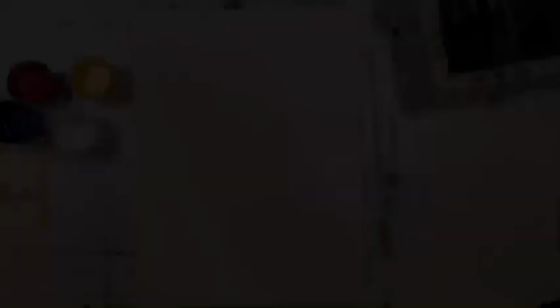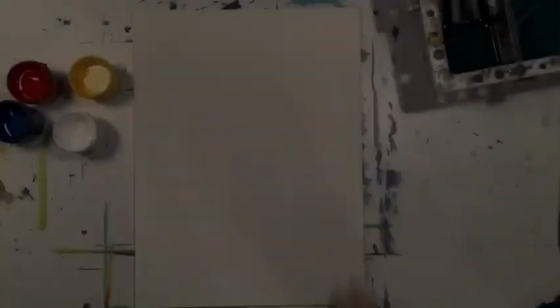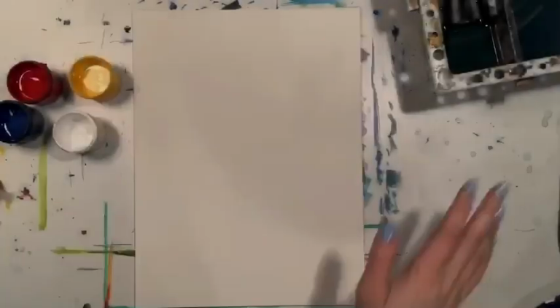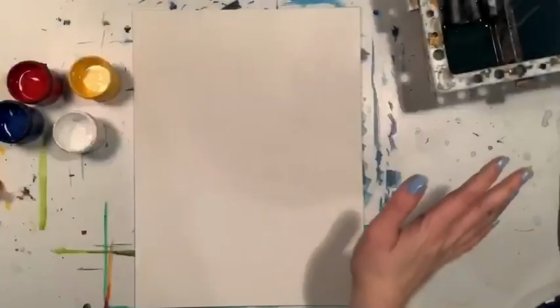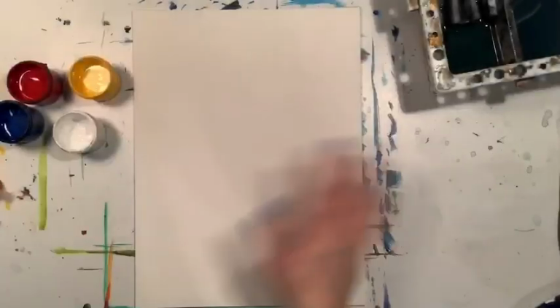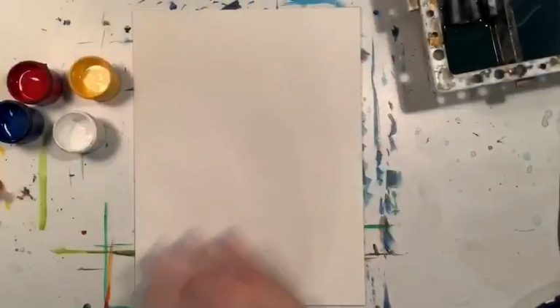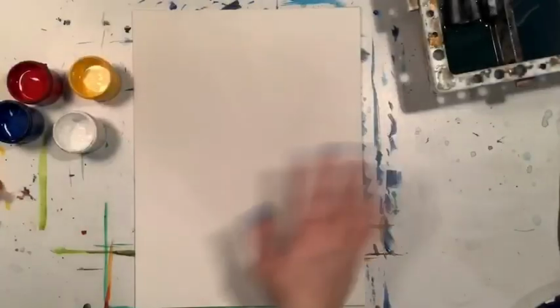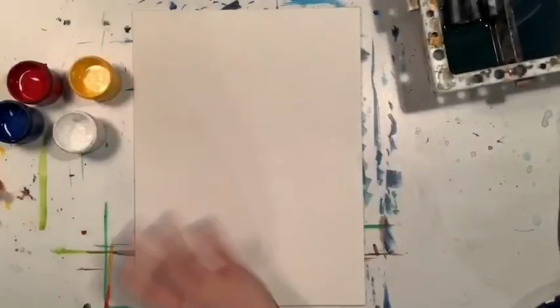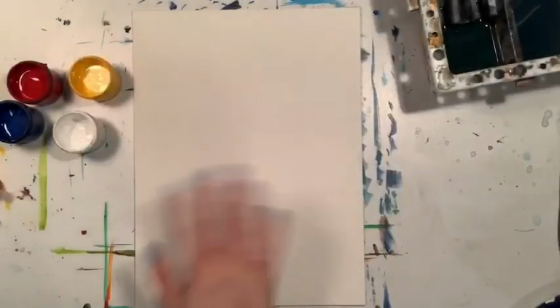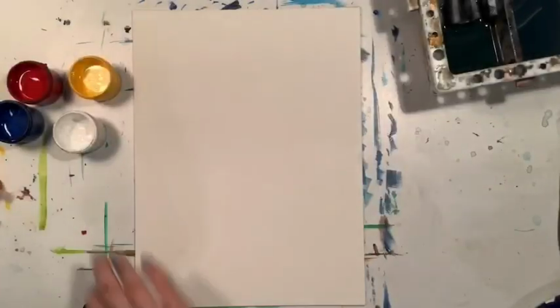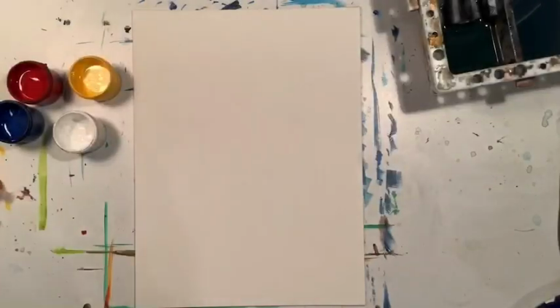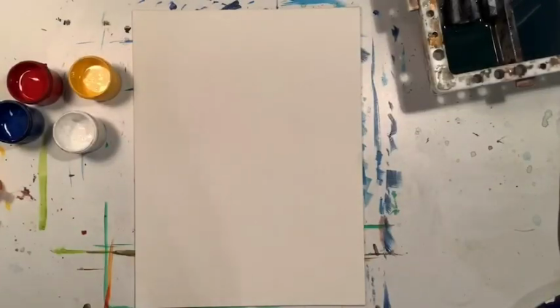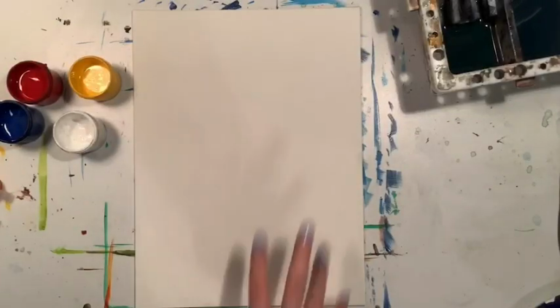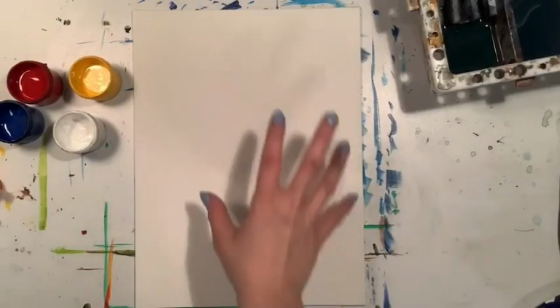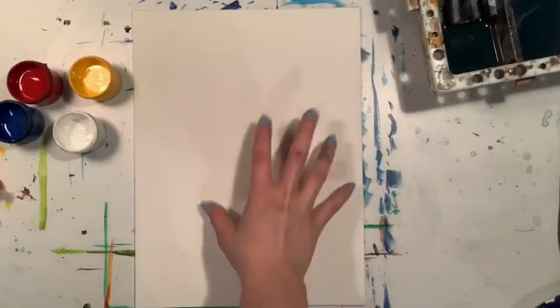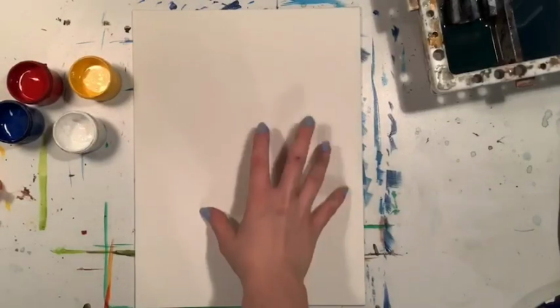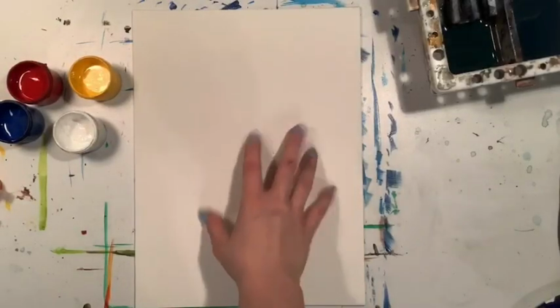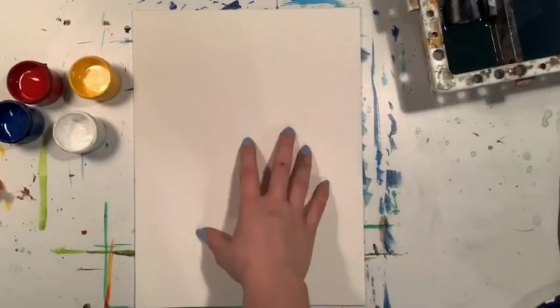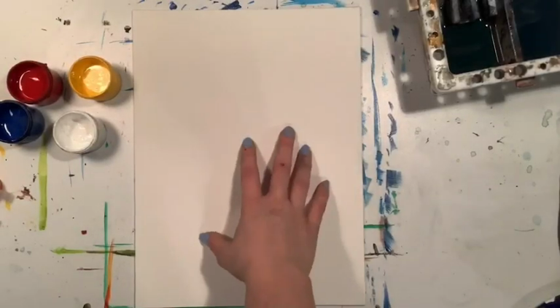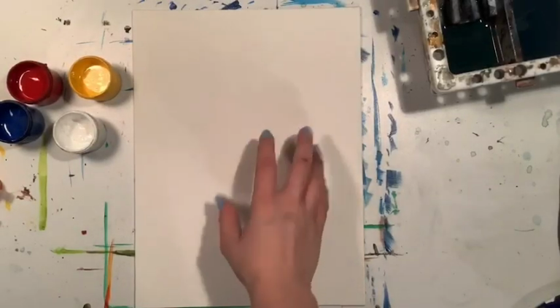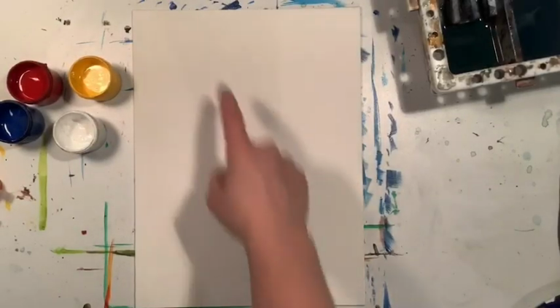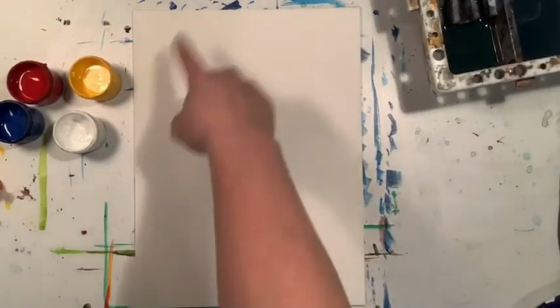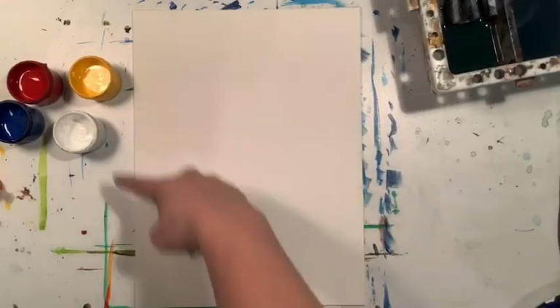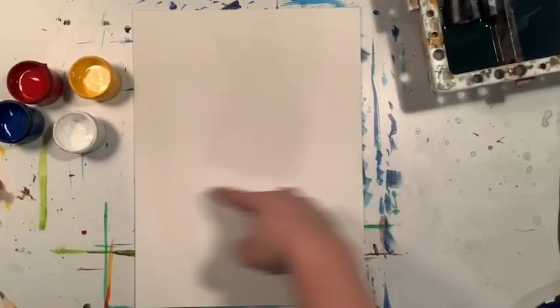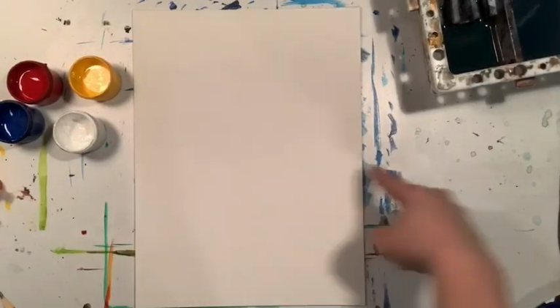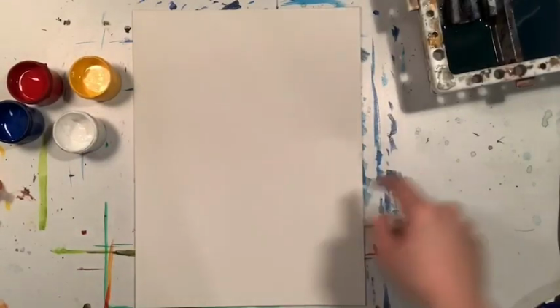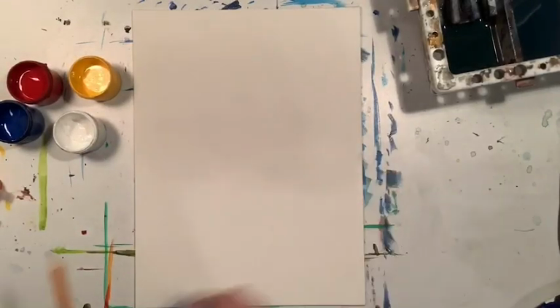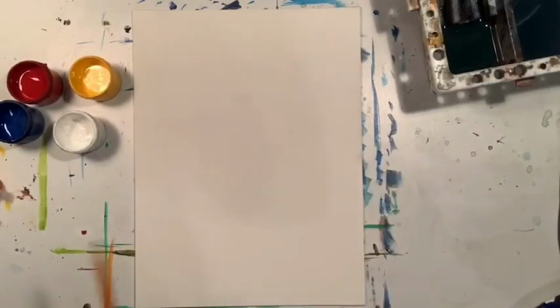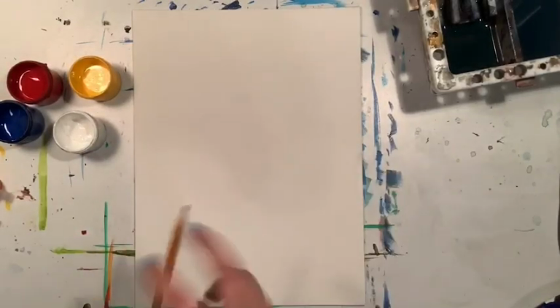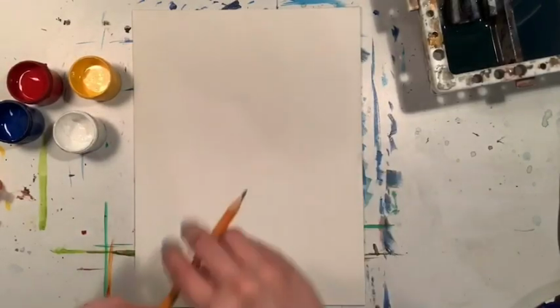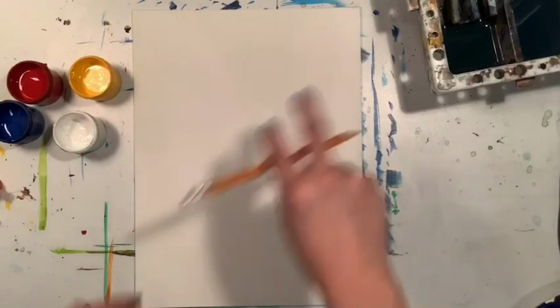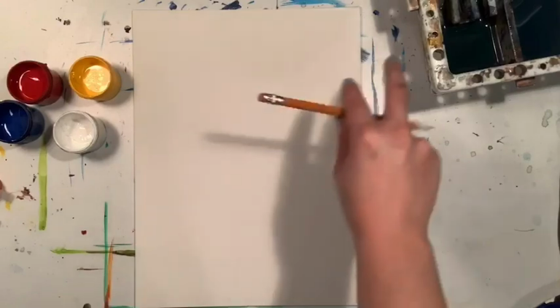Hello everyone, it's Sarah from Crafty Creatures here with your Puss Has New Boots painting today.